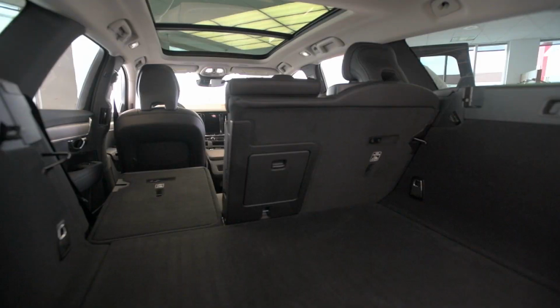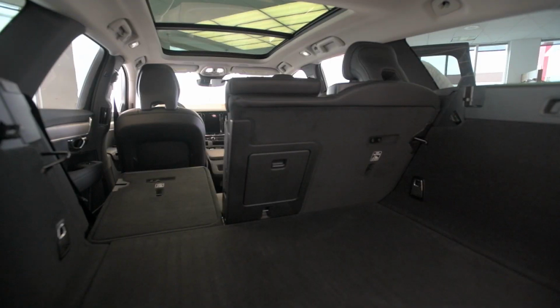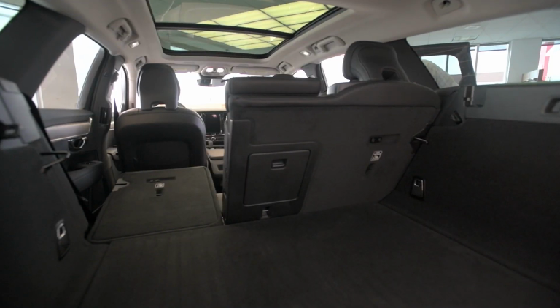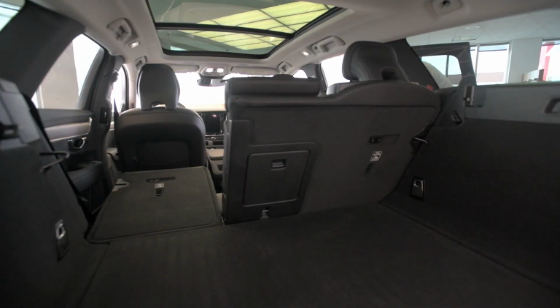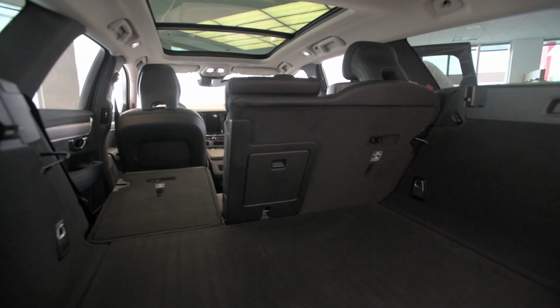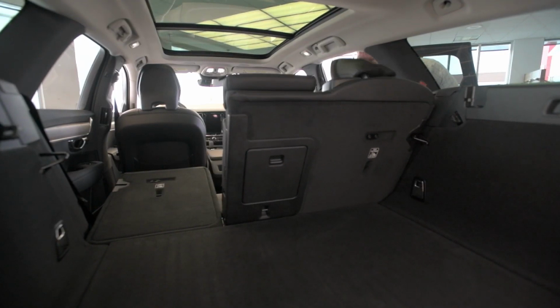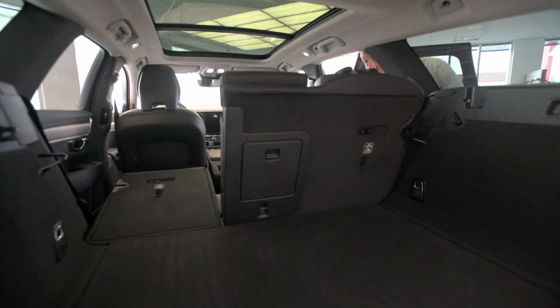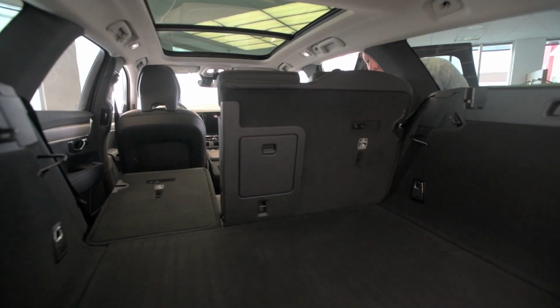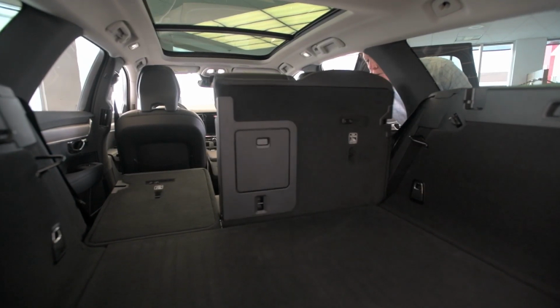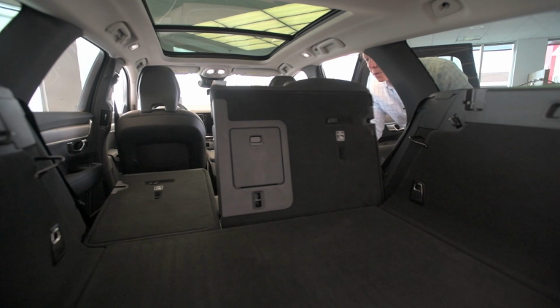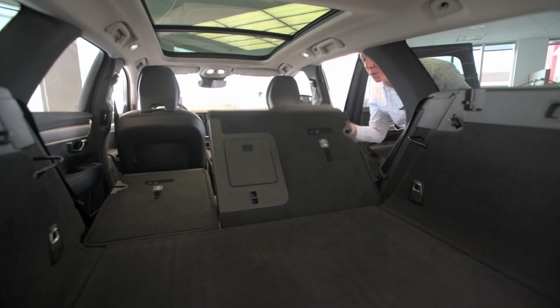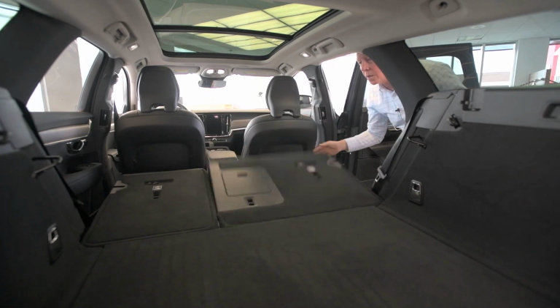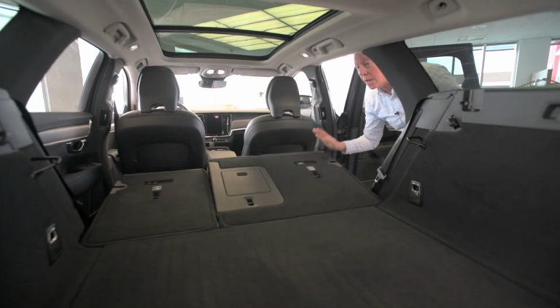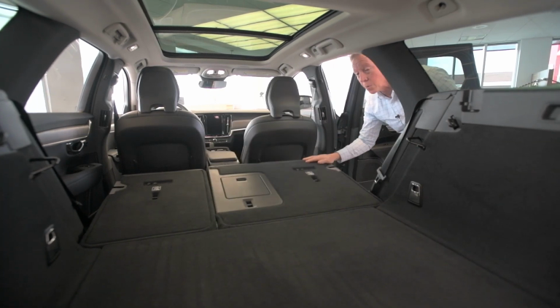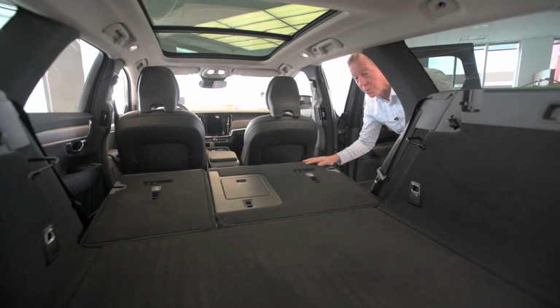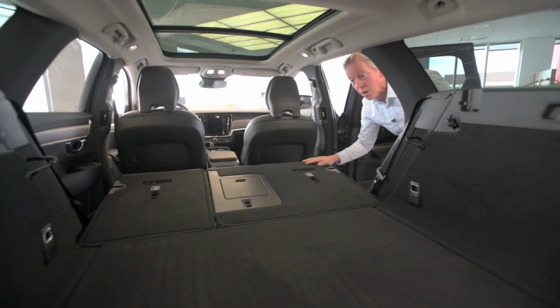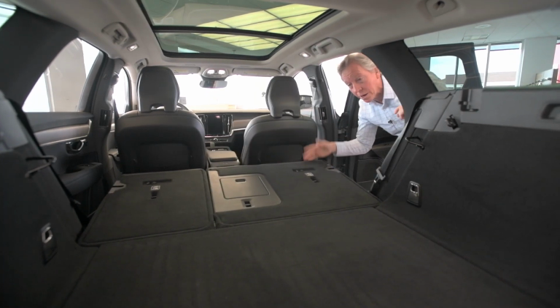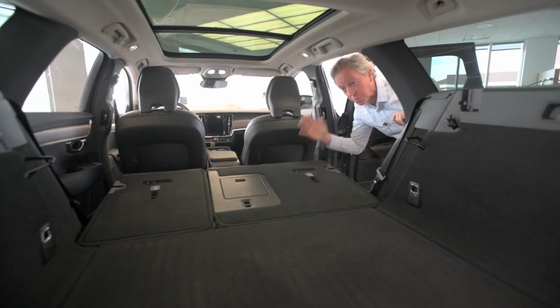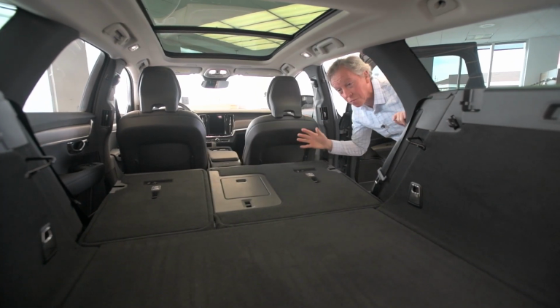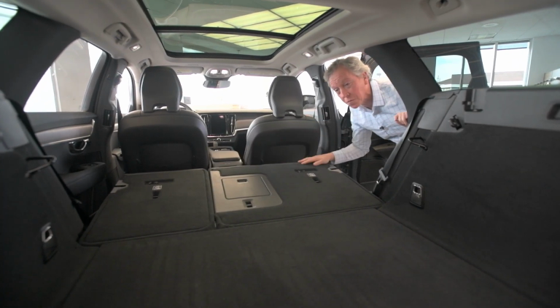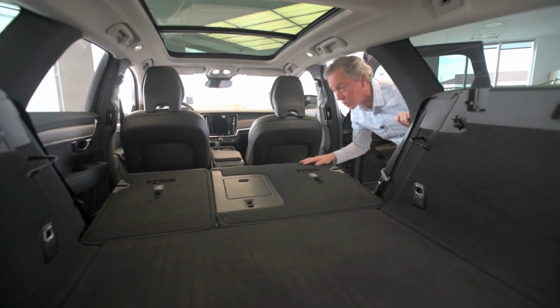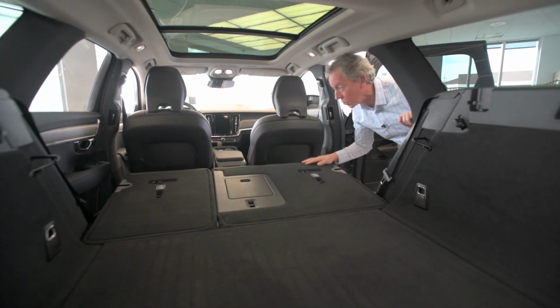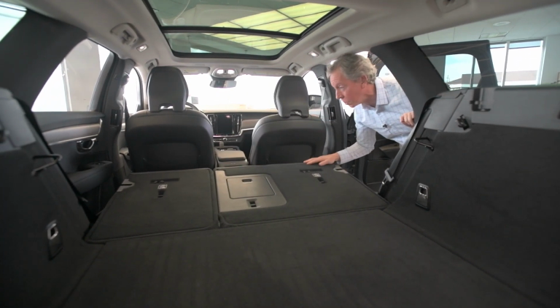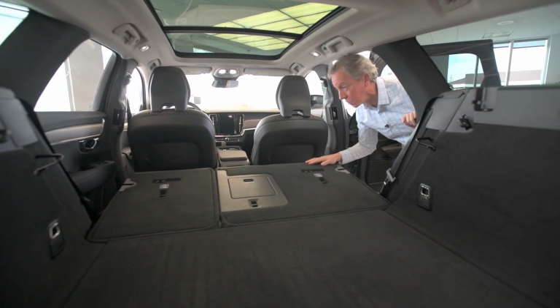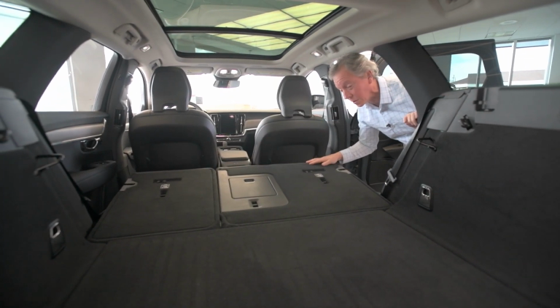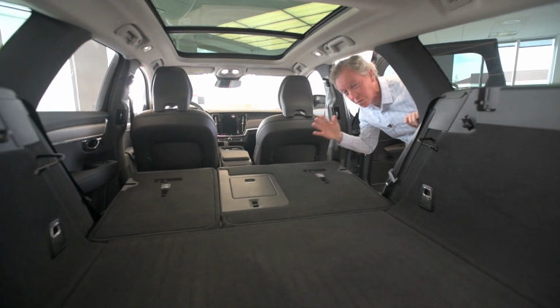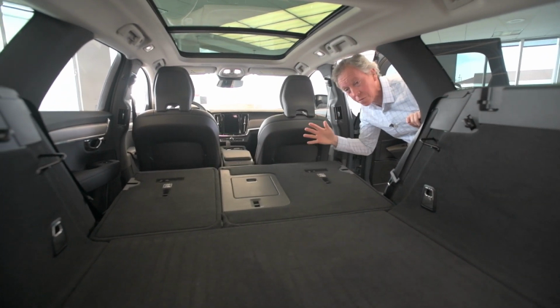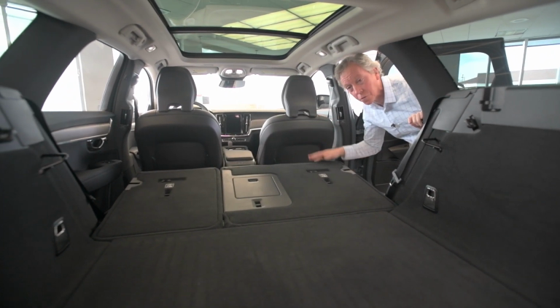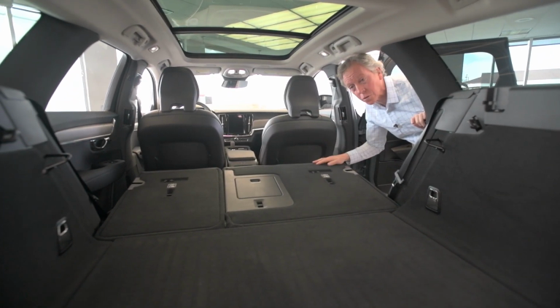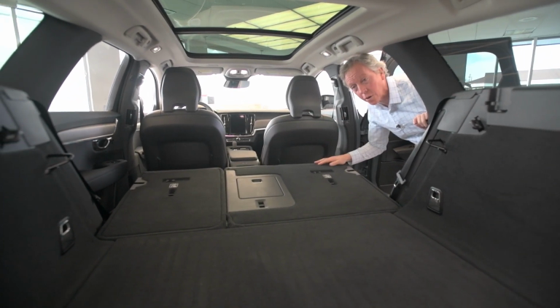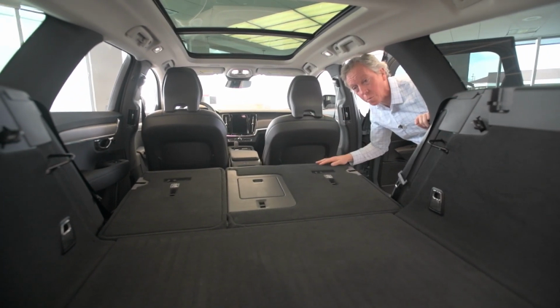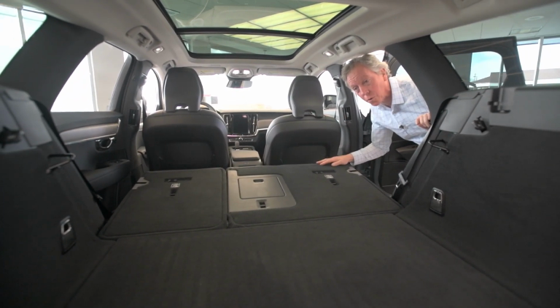The seats fold perfectly flat, and with them down, we're now up to 53 cubic feet. That's 53 soccer balls.